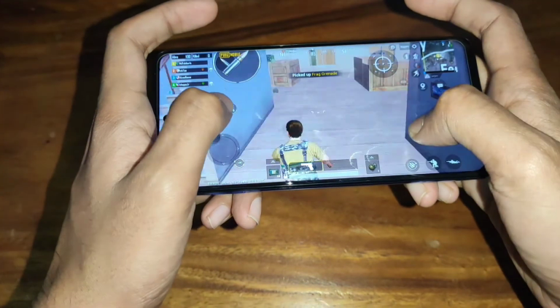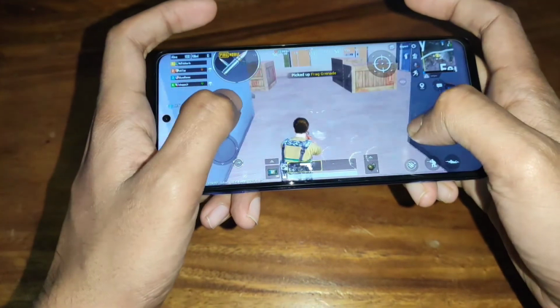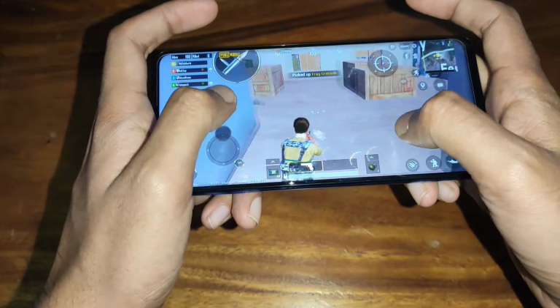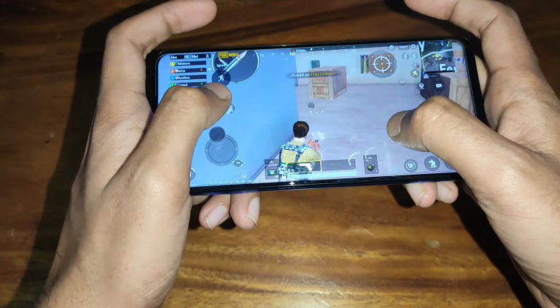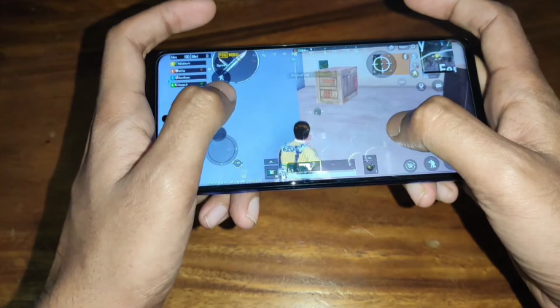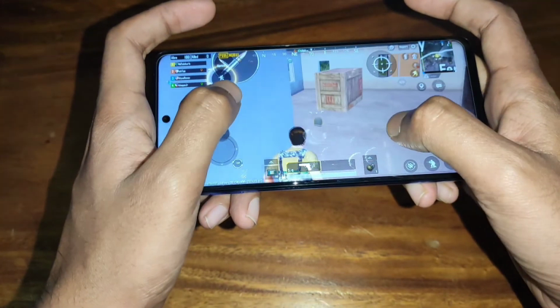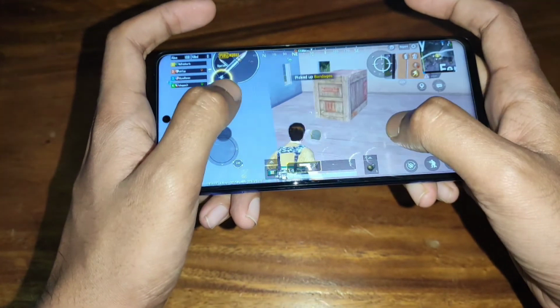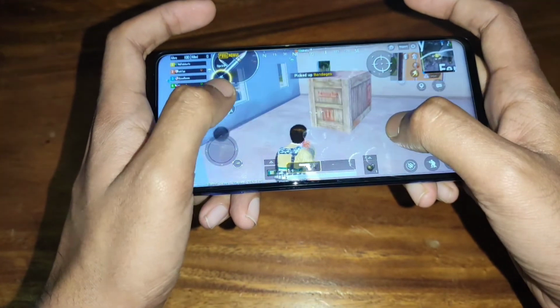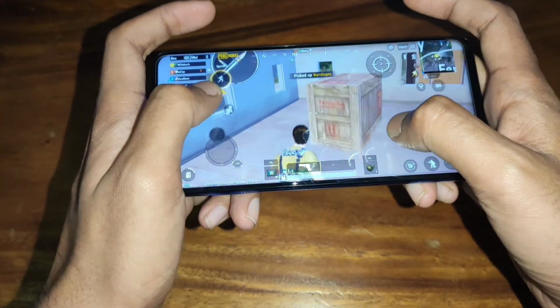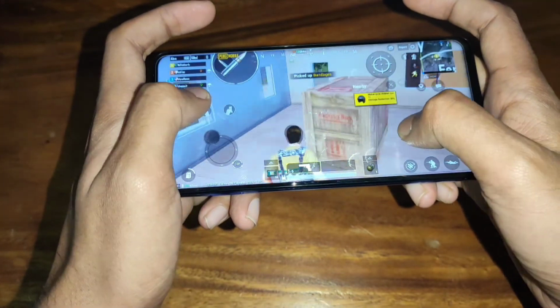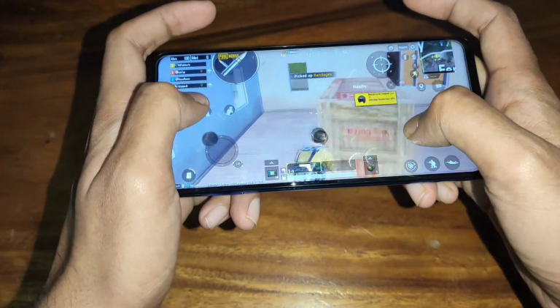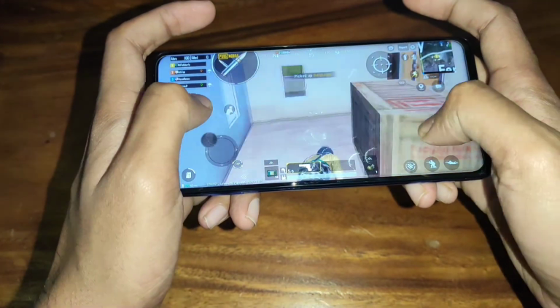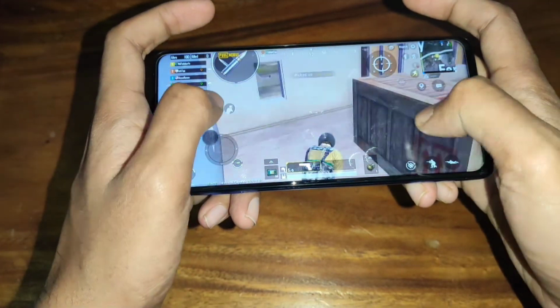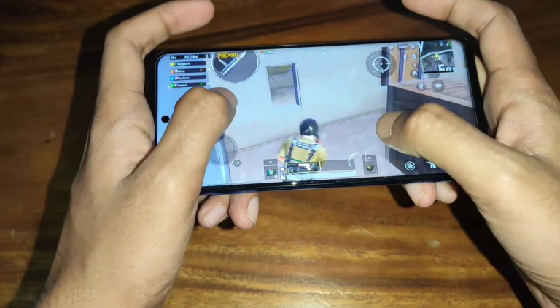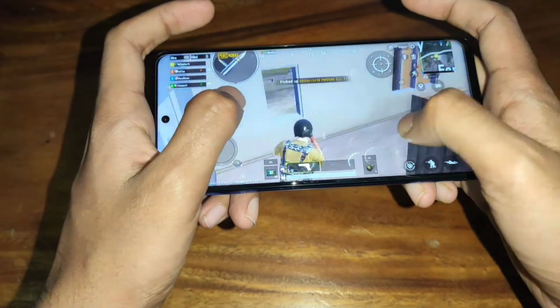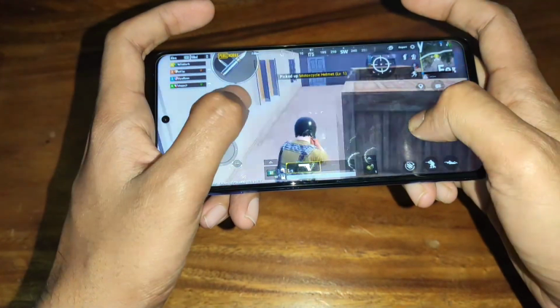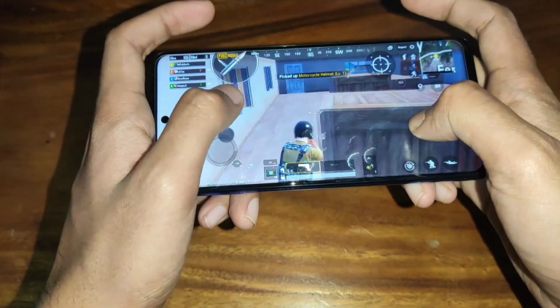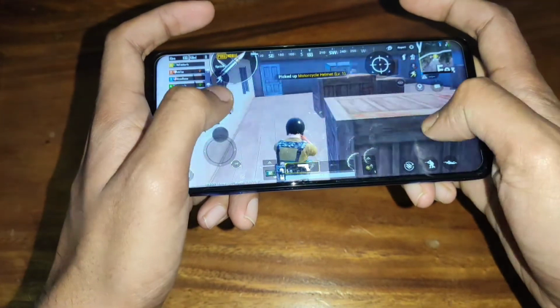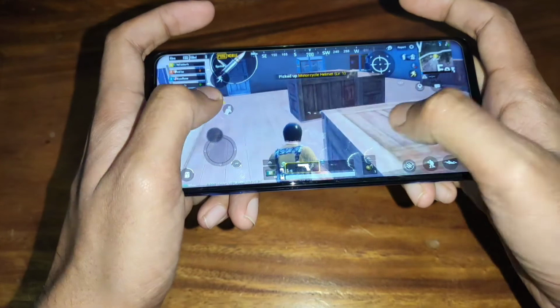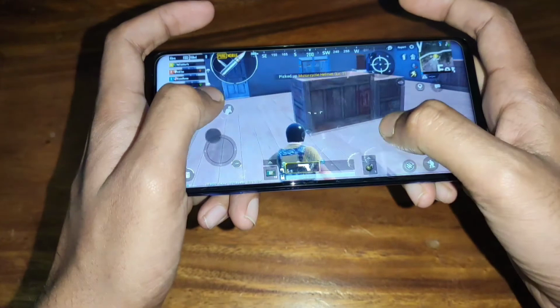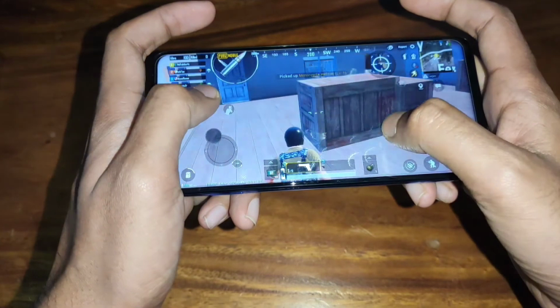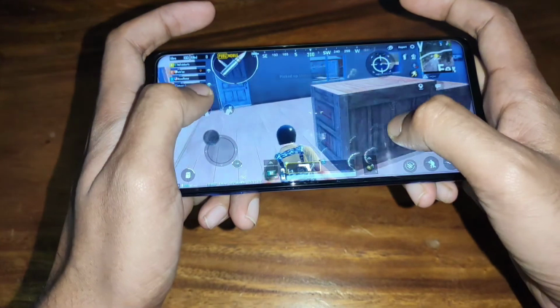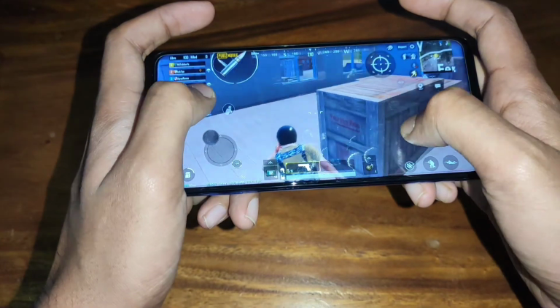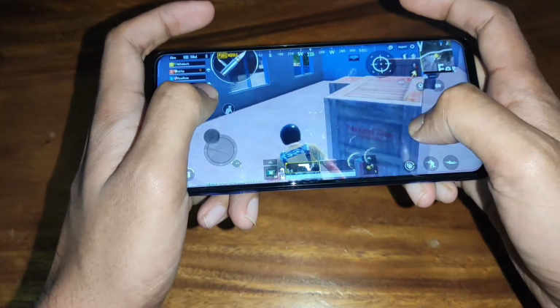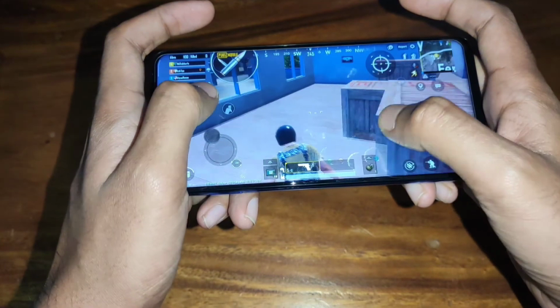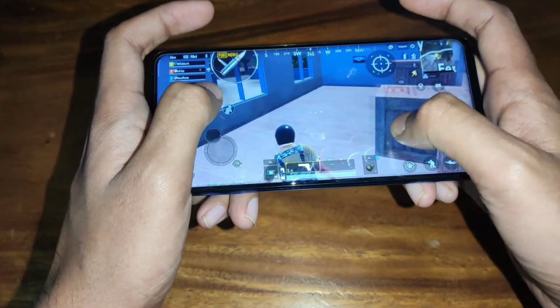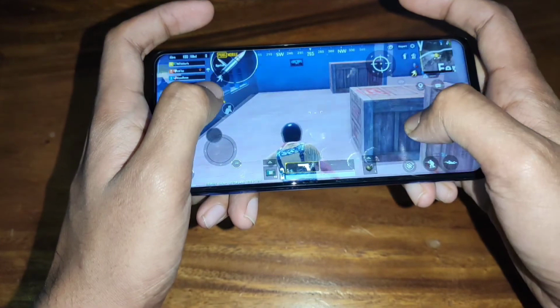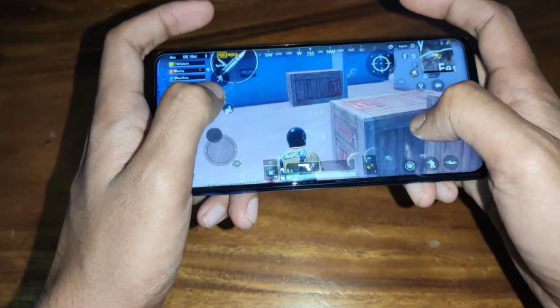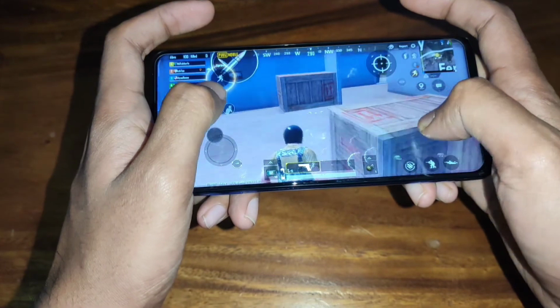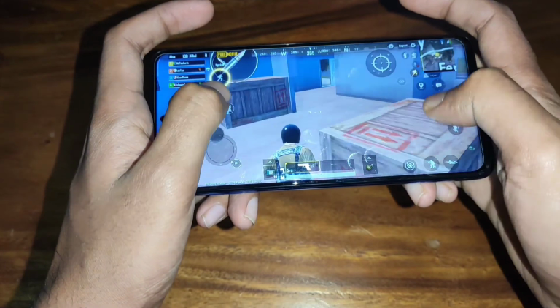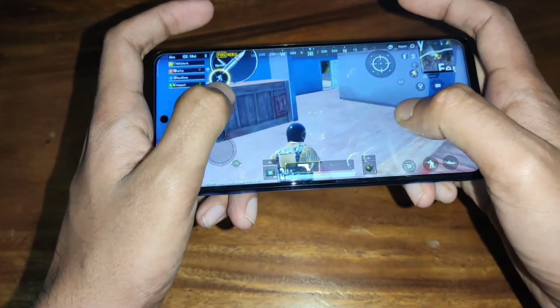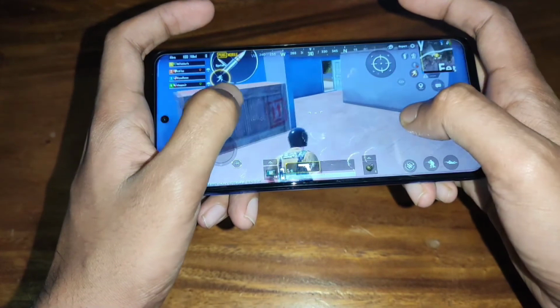Since we have a much better way at PUBG, we will handle this game in our review.